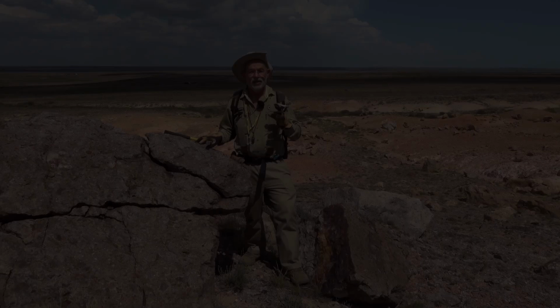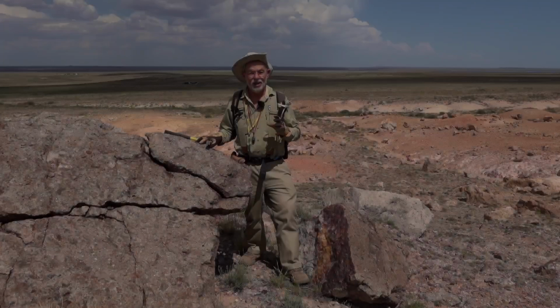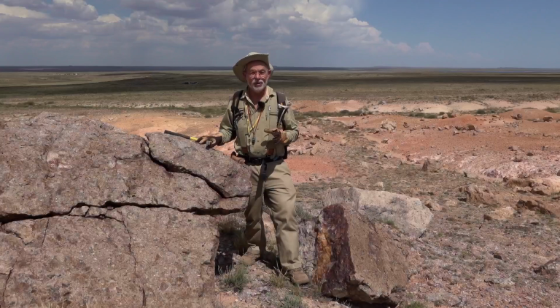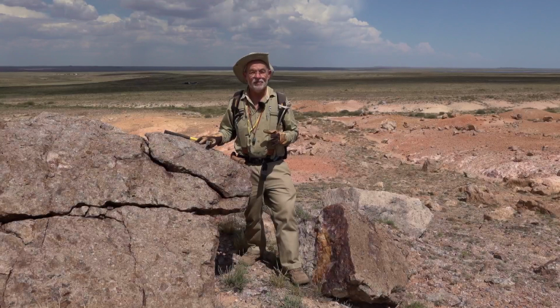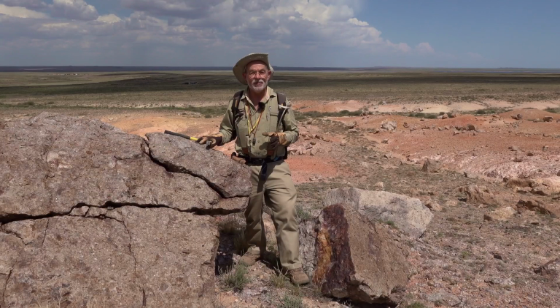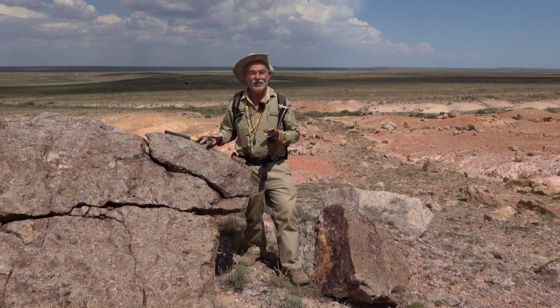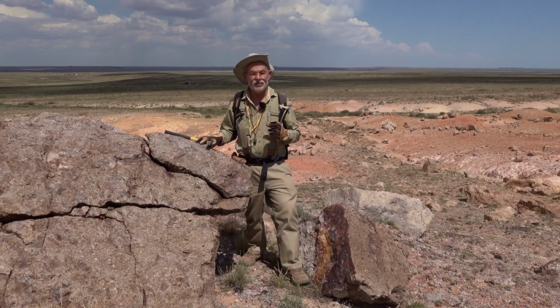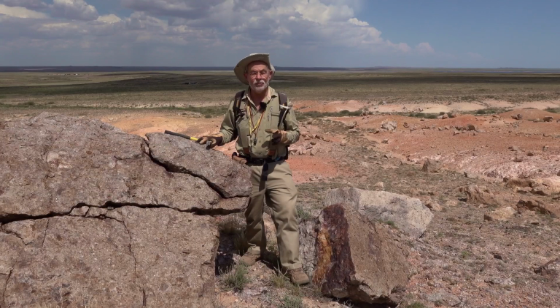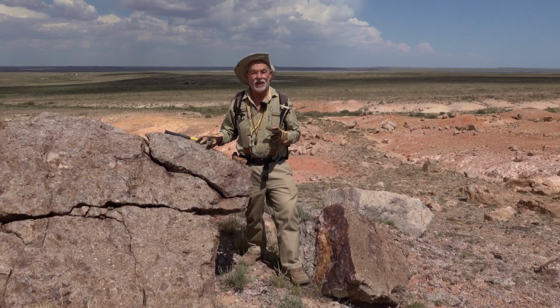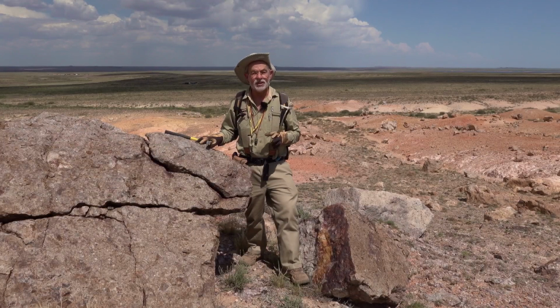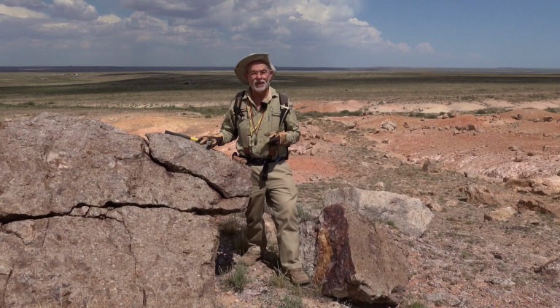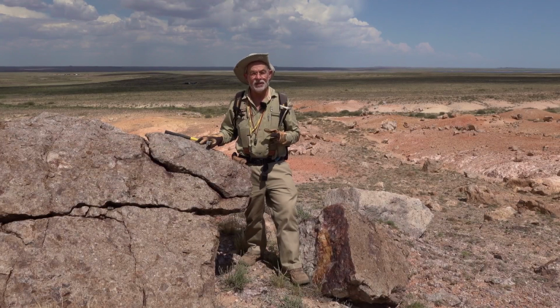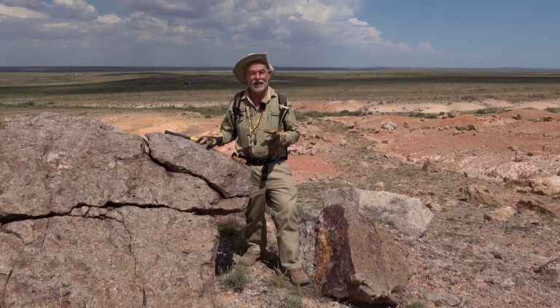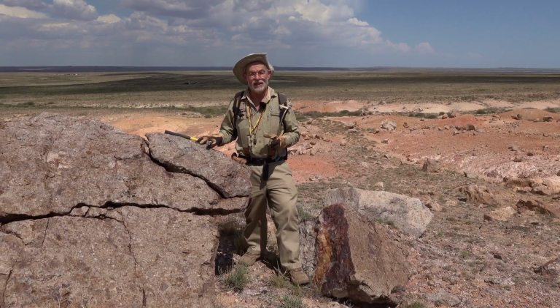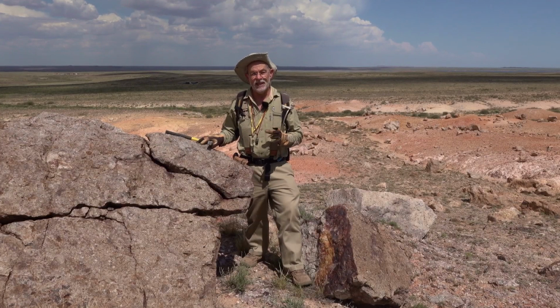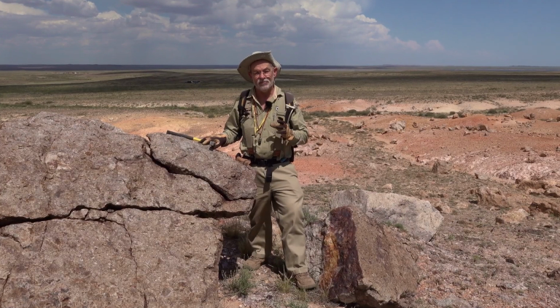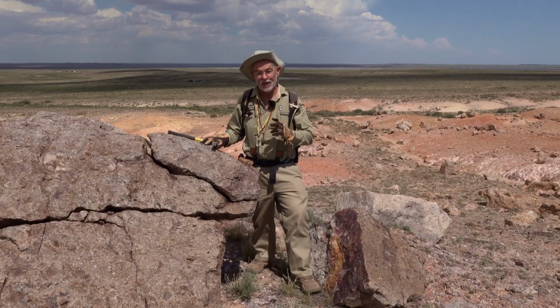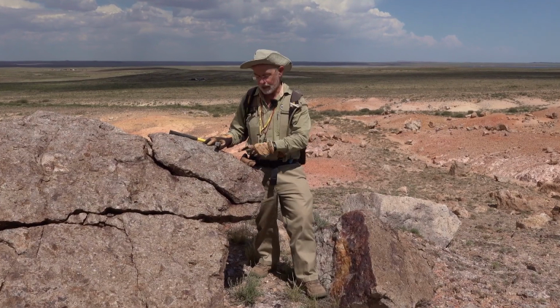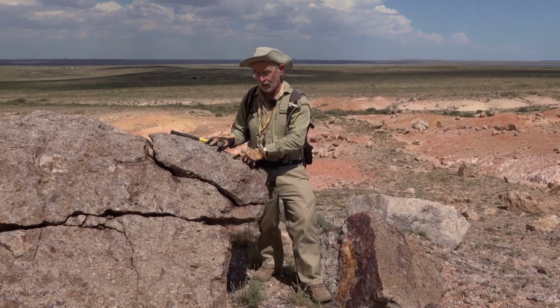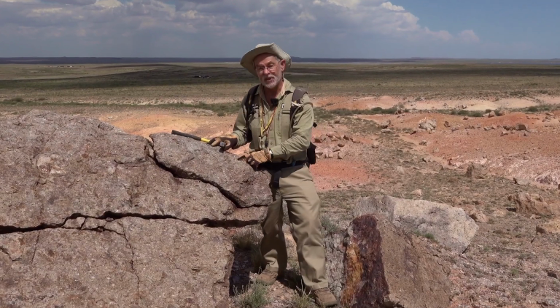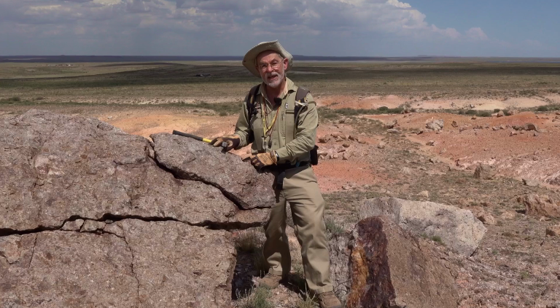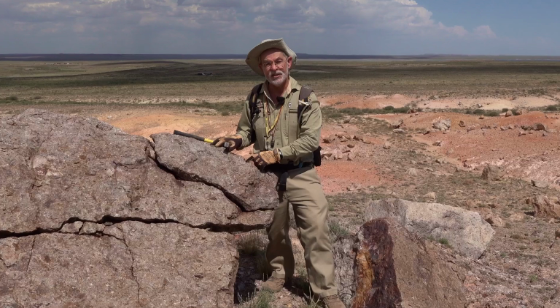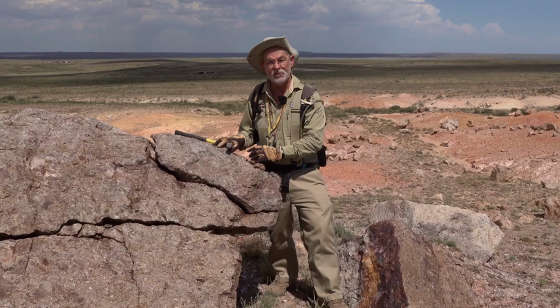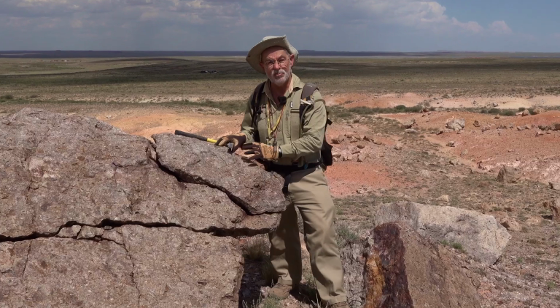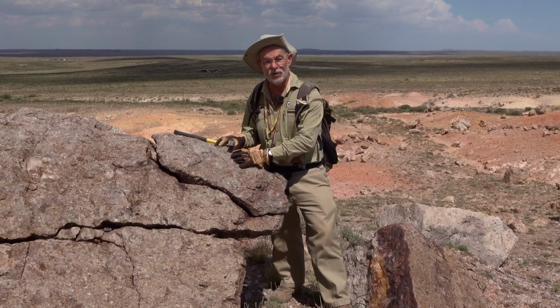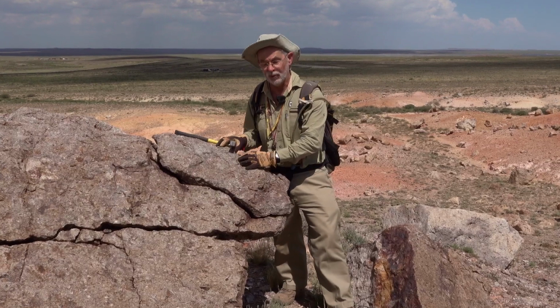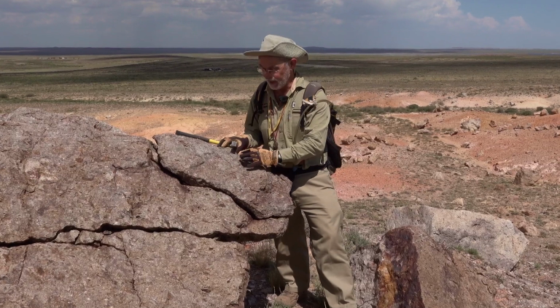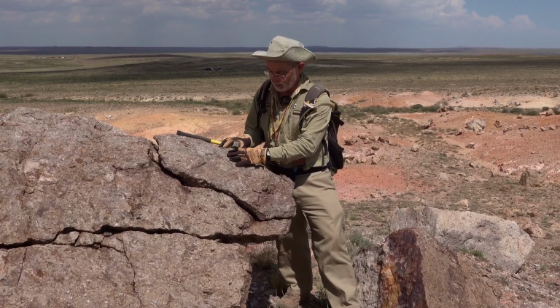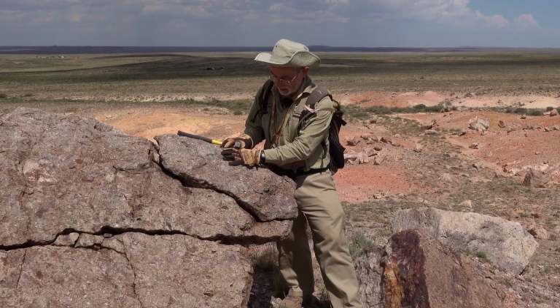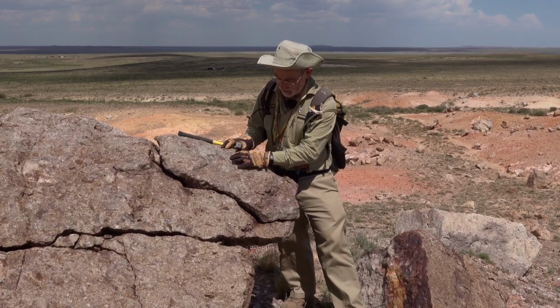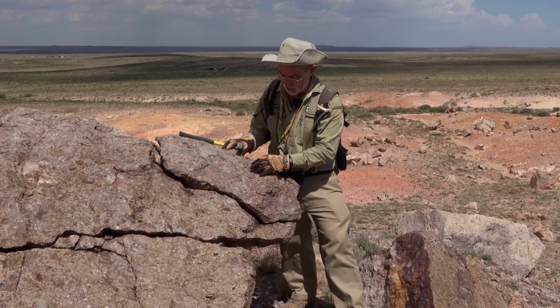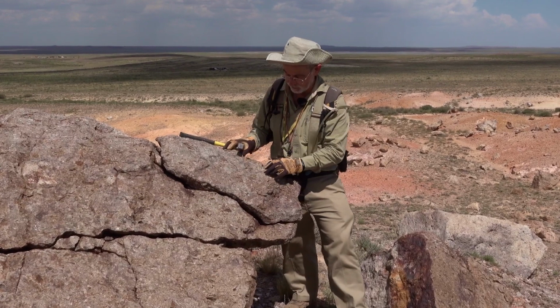I'm doing a bit of mapping in central Kazakhstan today, and today's outcrop of the day is this beautiful ignimbritic lithic tuff.